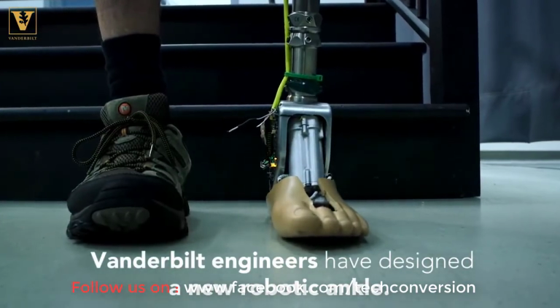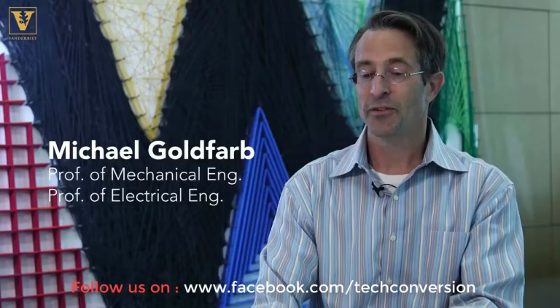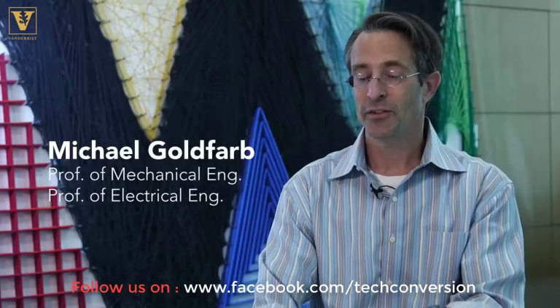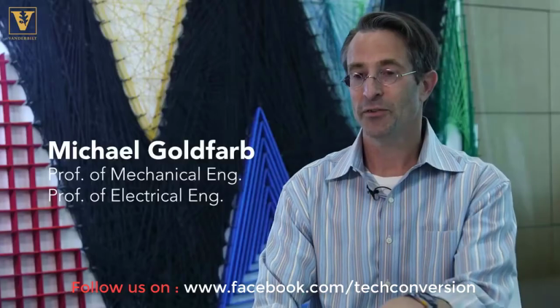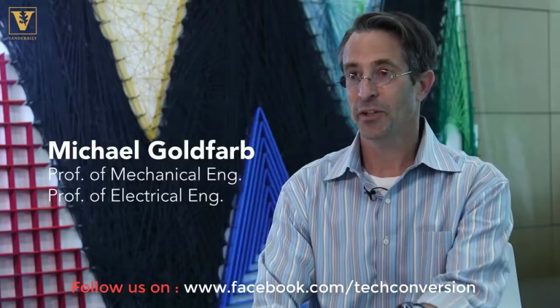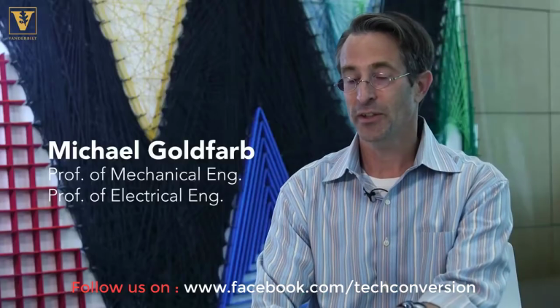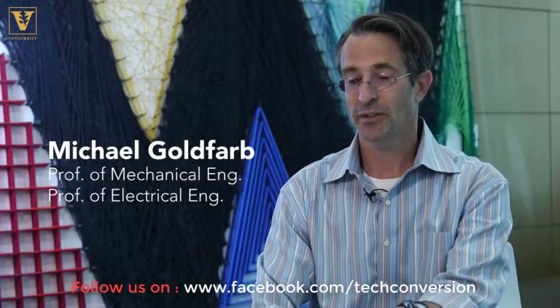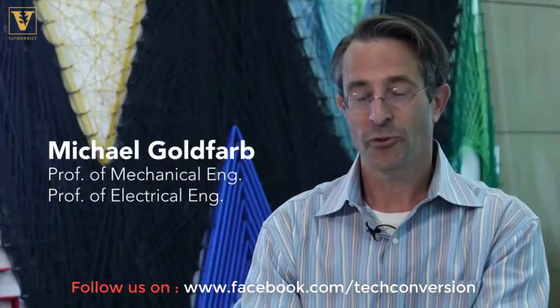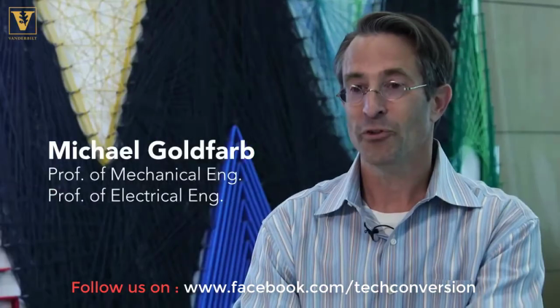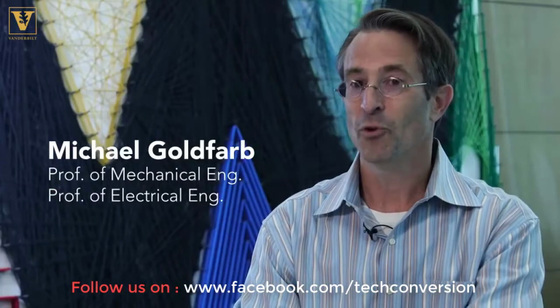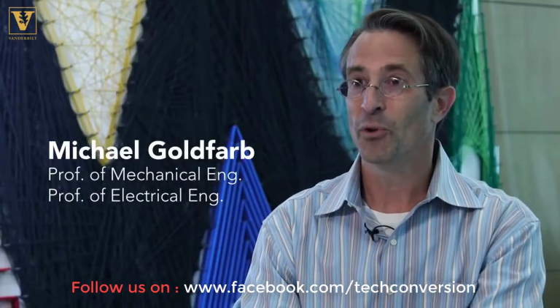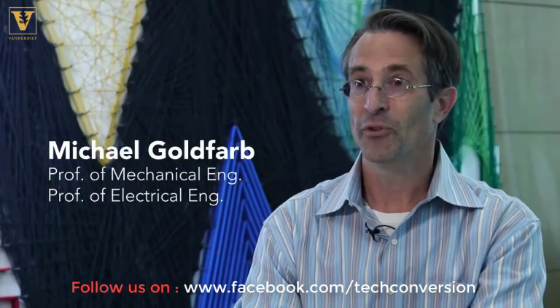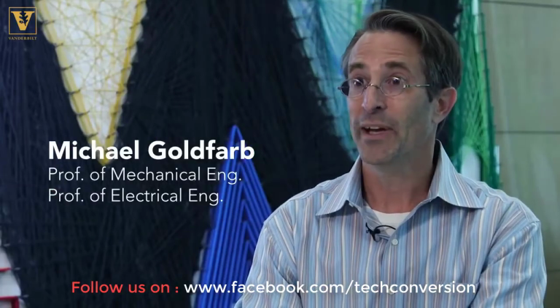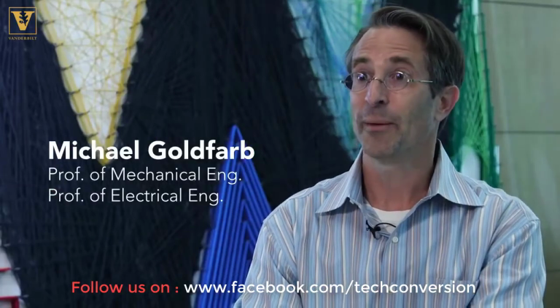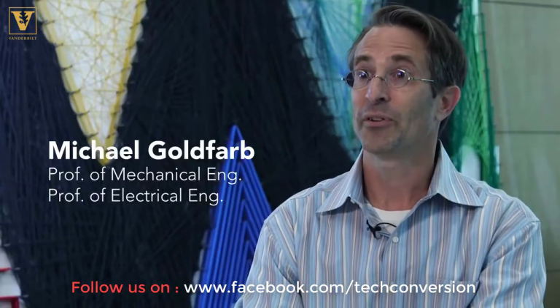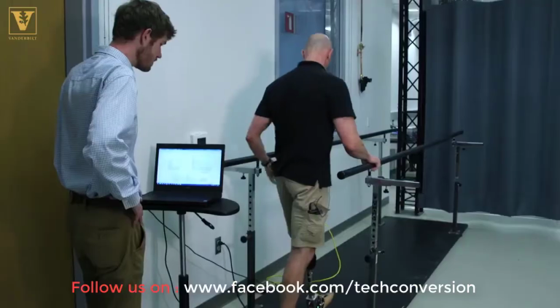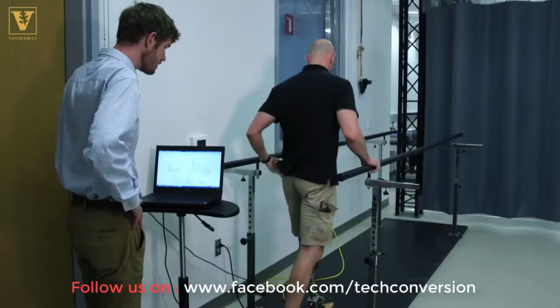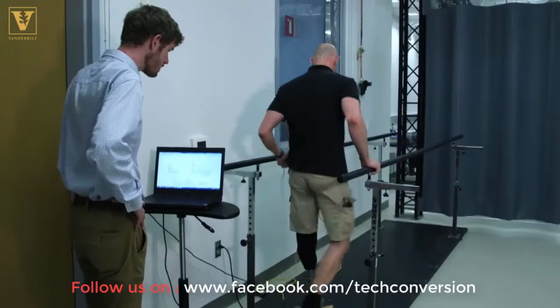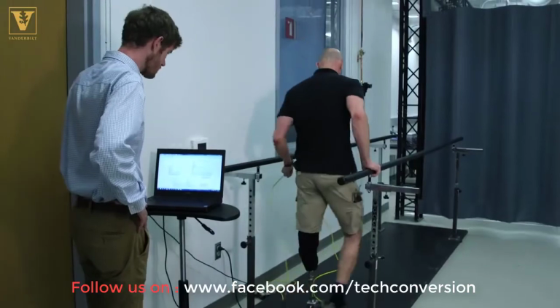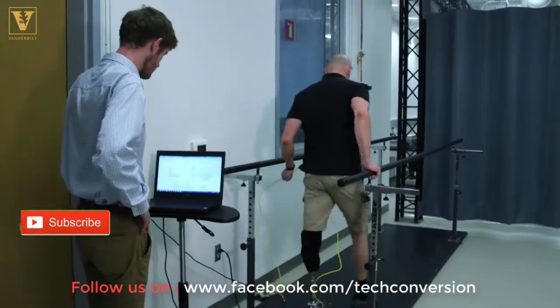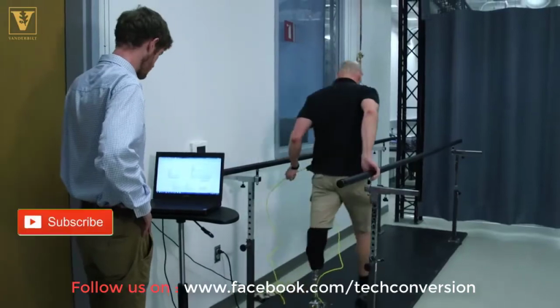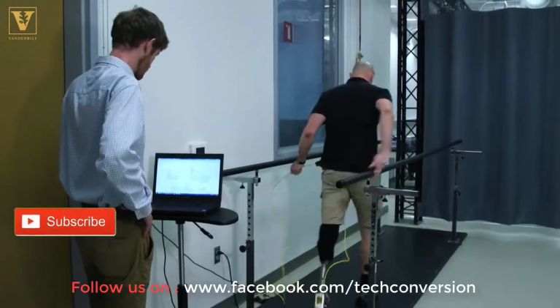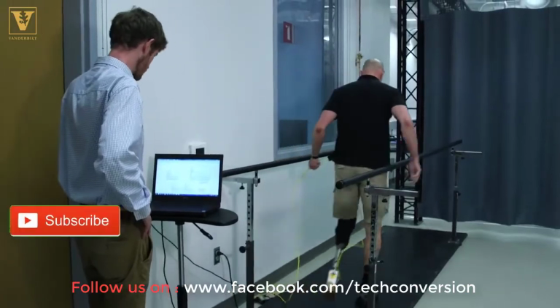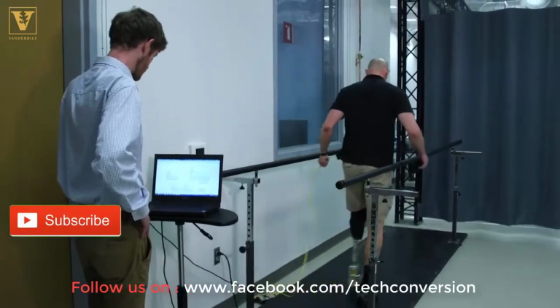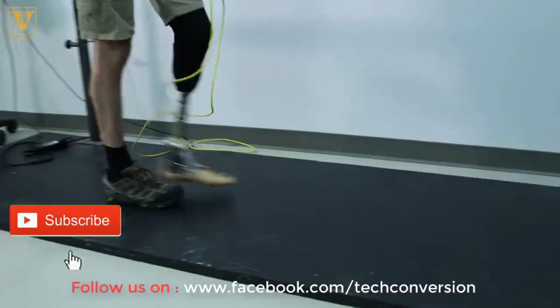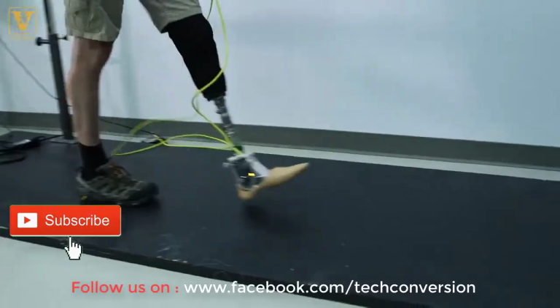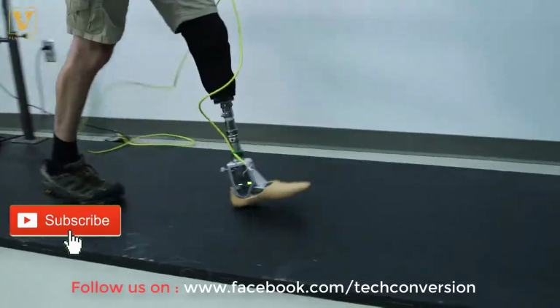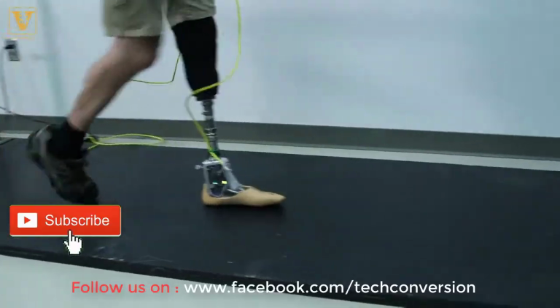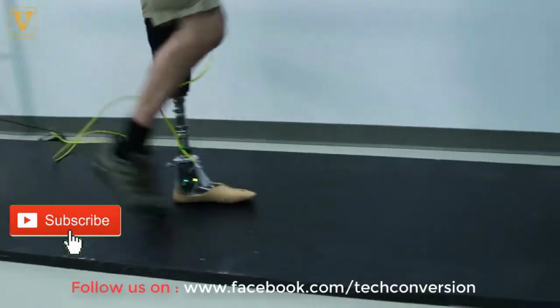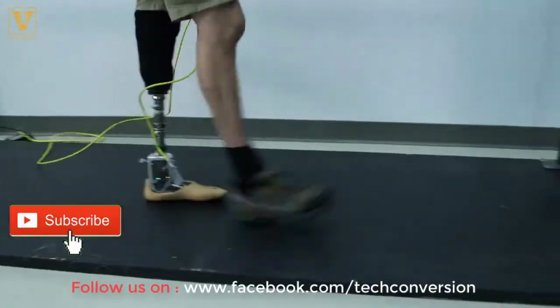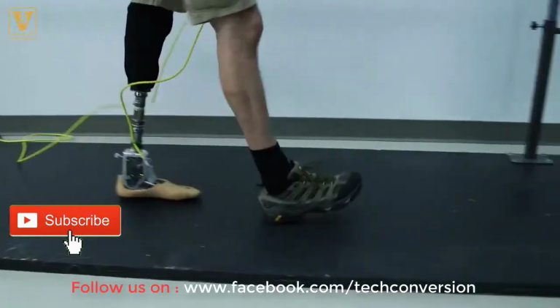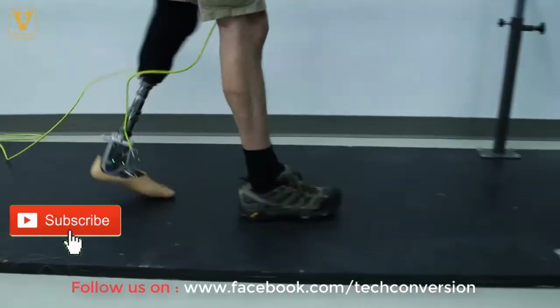This device, first and foremost, adapts to what's around it. It's smart, it's intelligent.